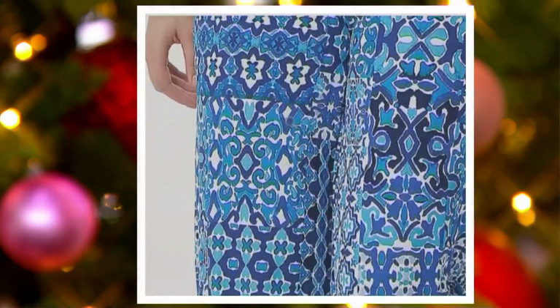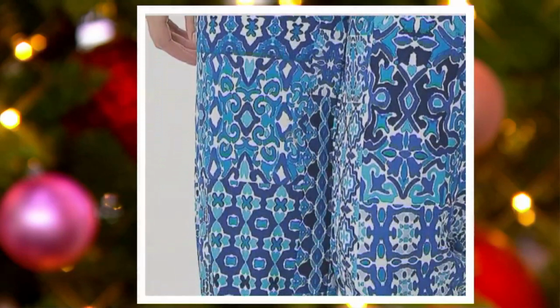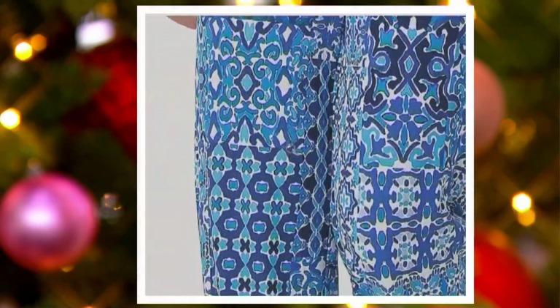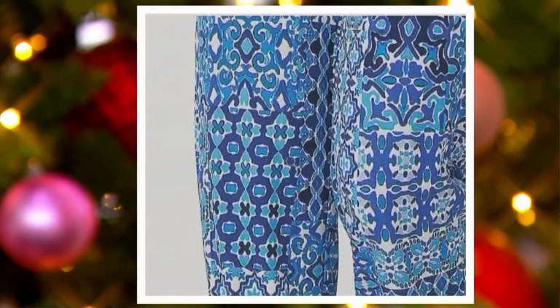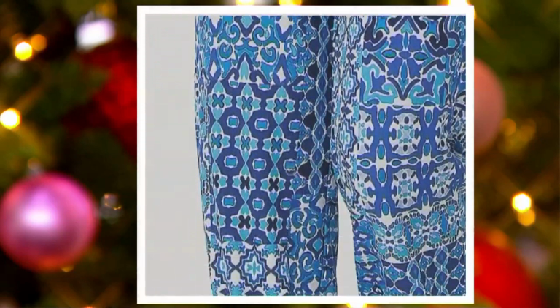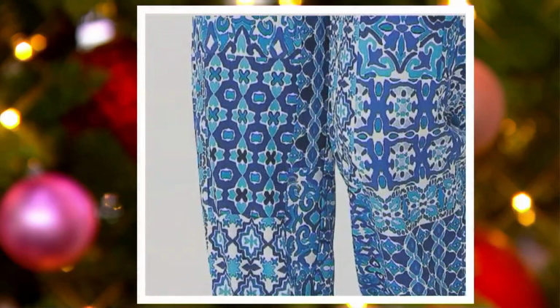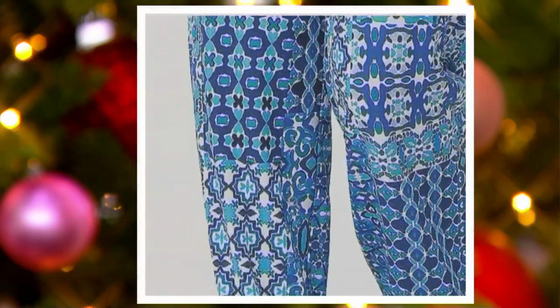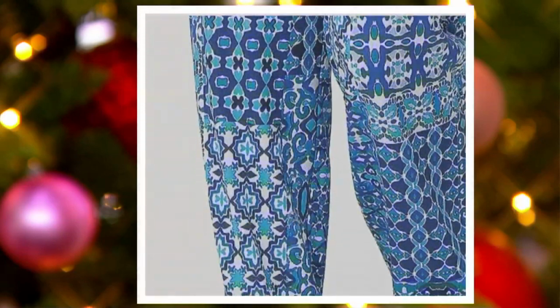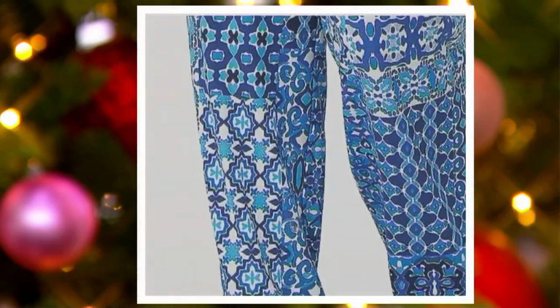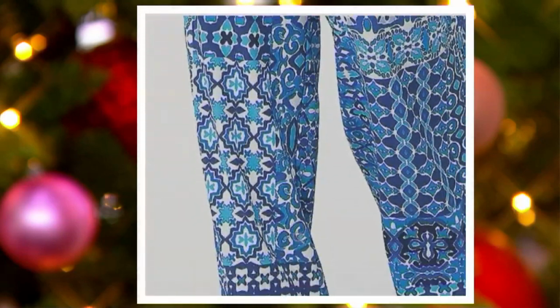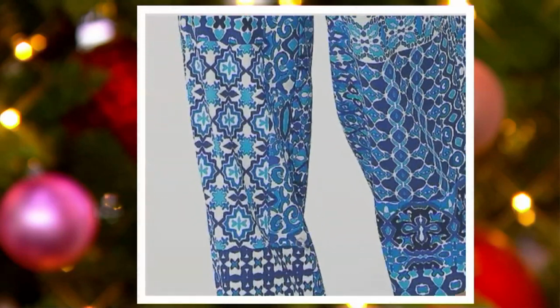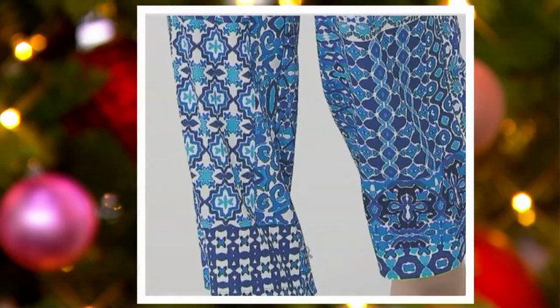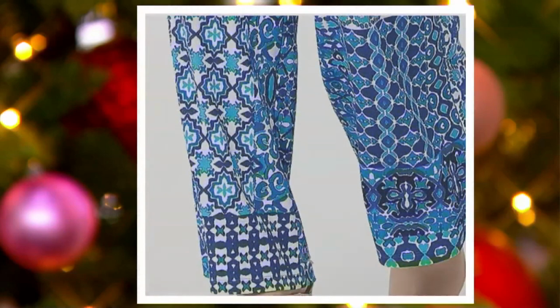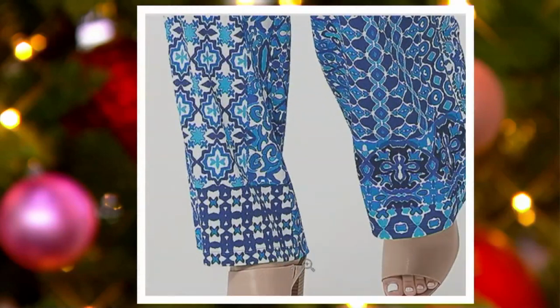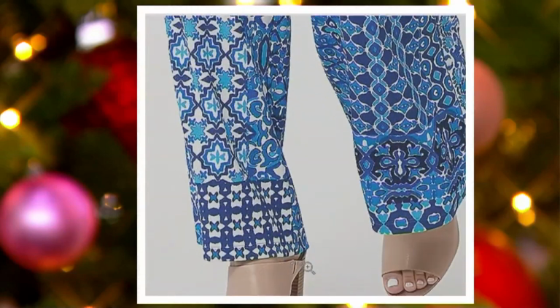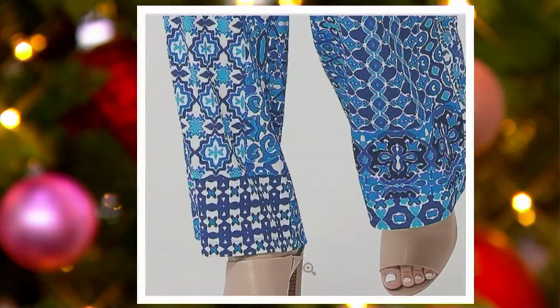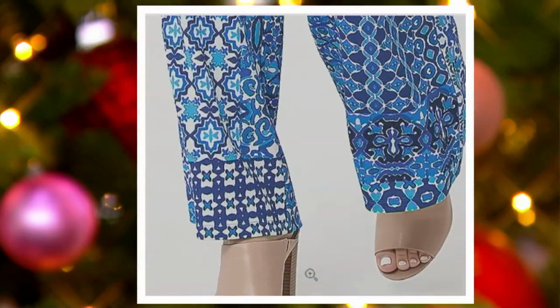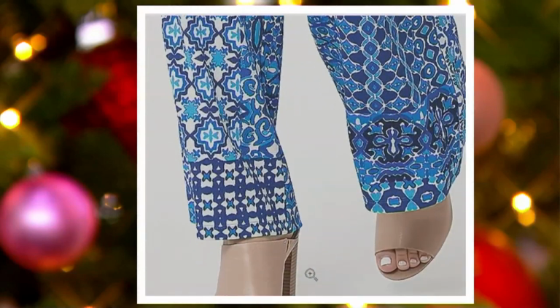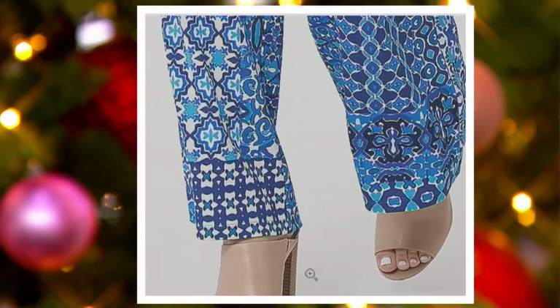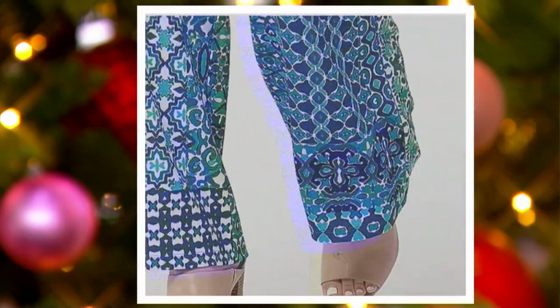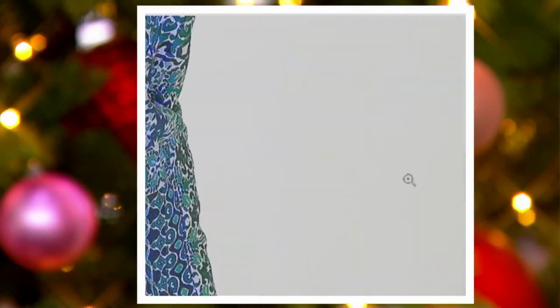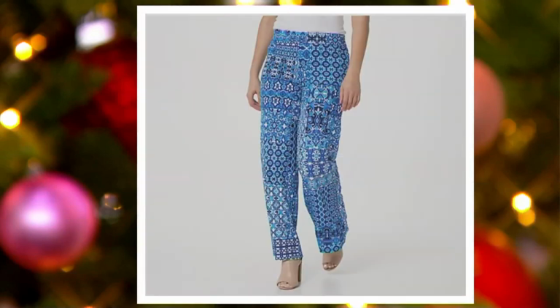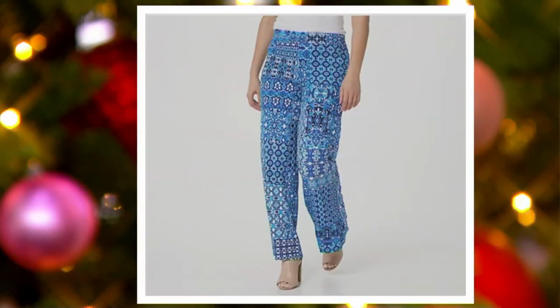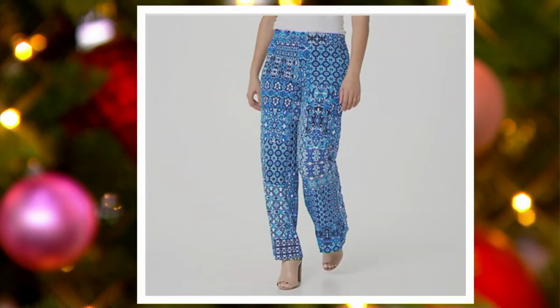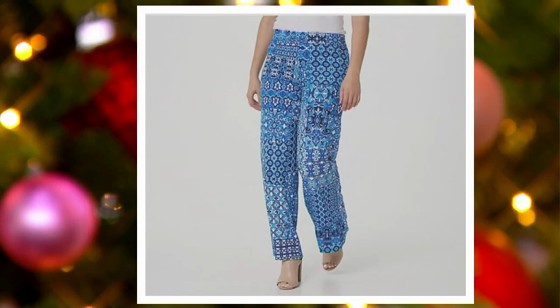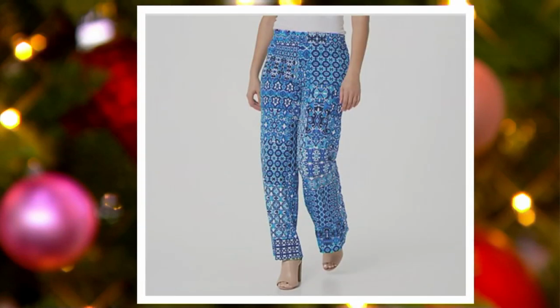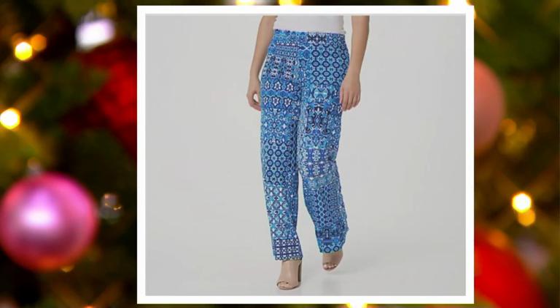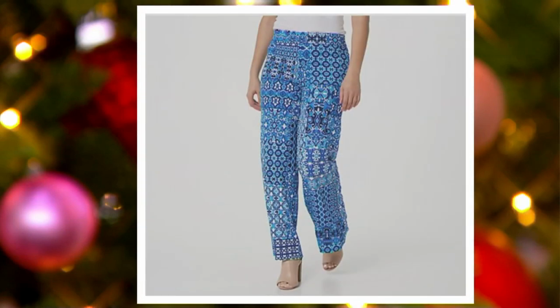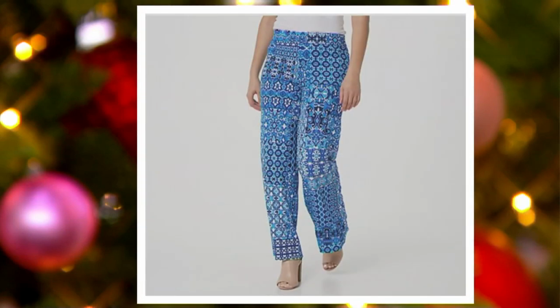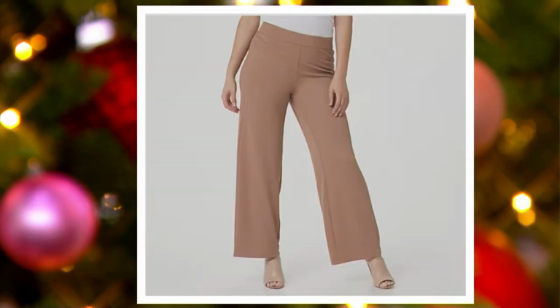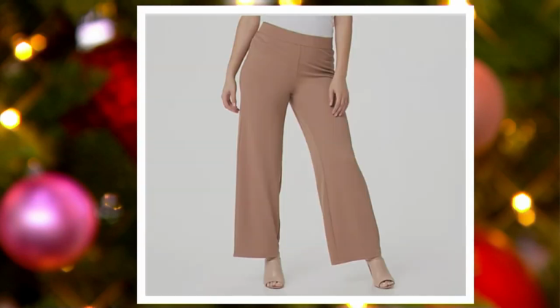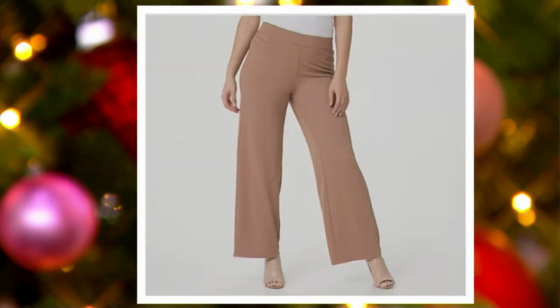And then we have a black, but it's so limited. We've got extra extra small in the black, so check if we have your size.